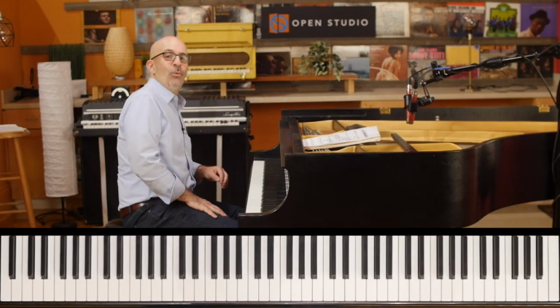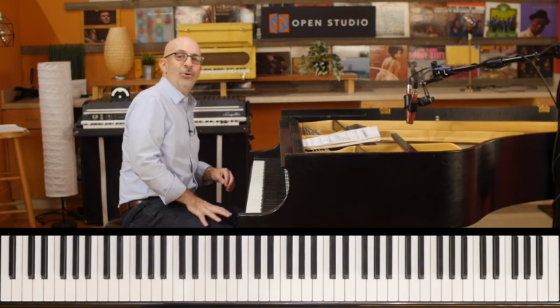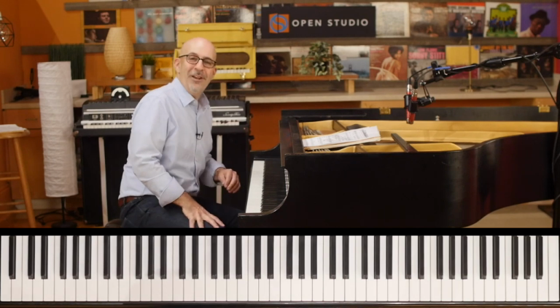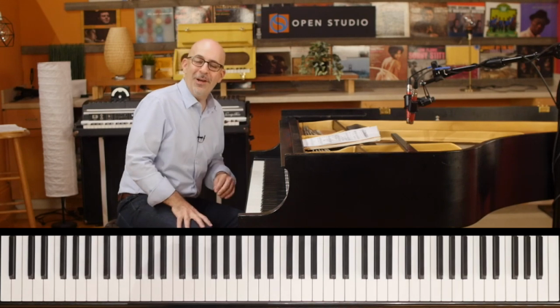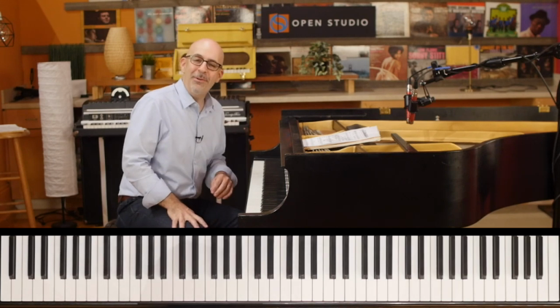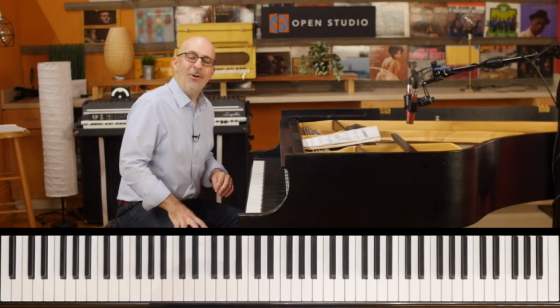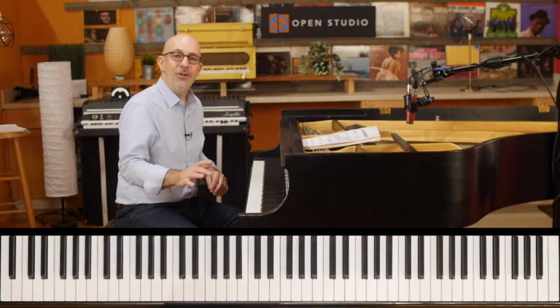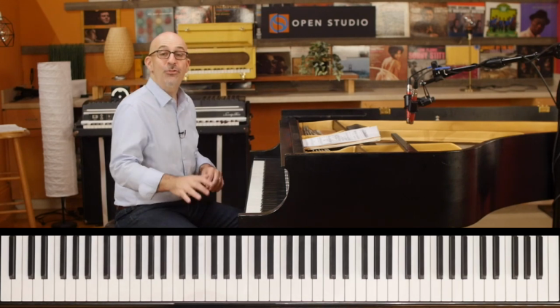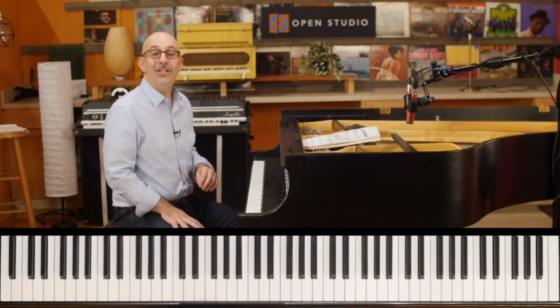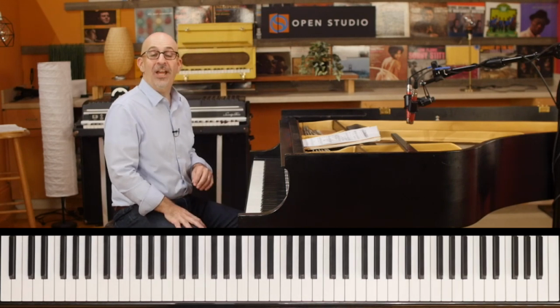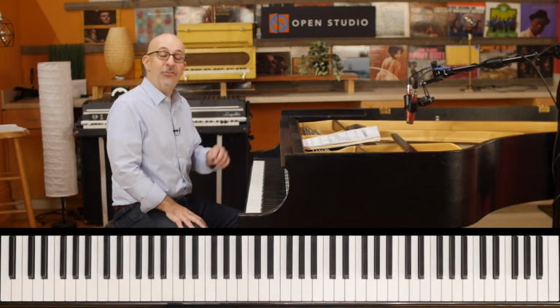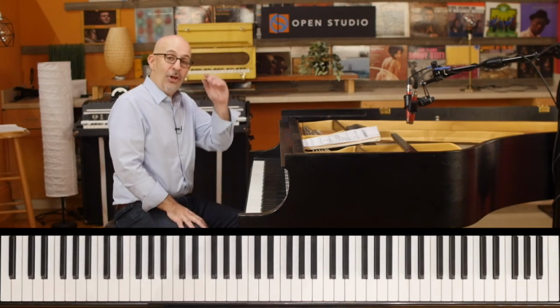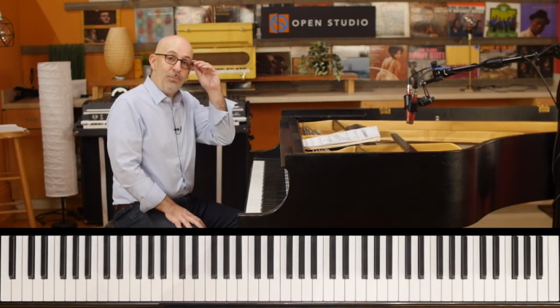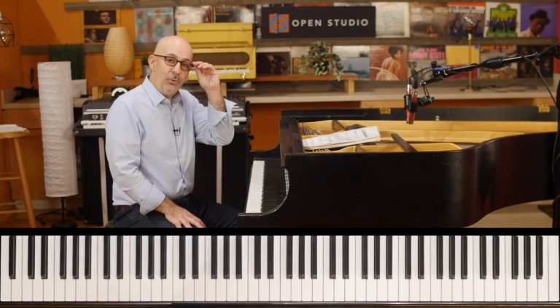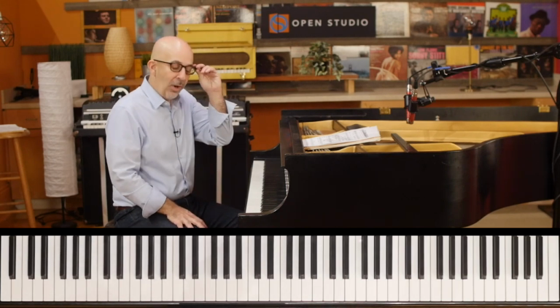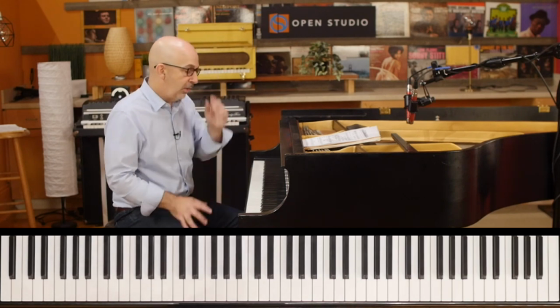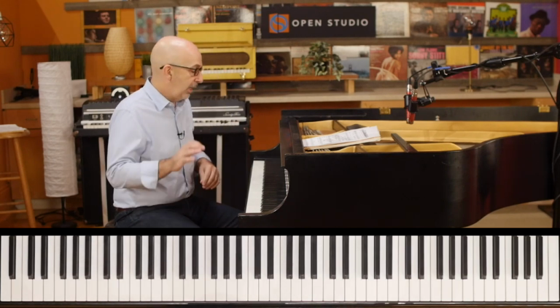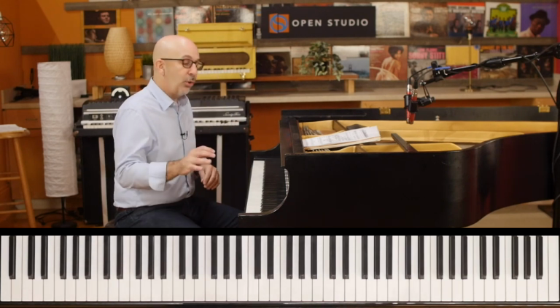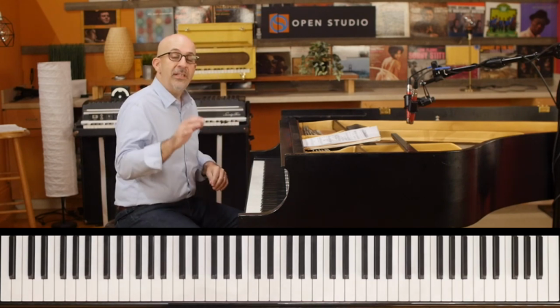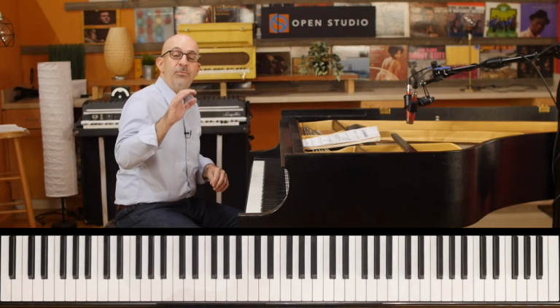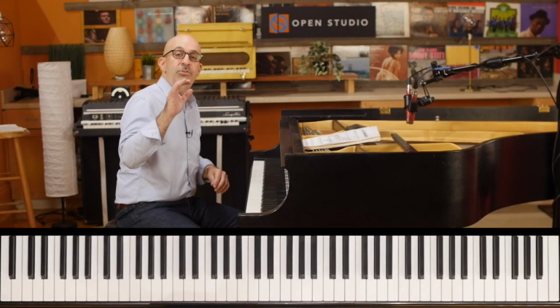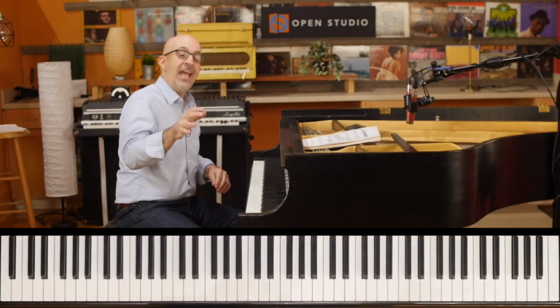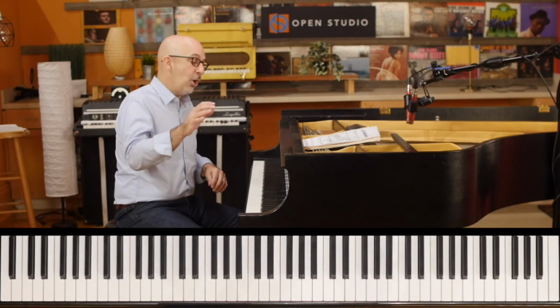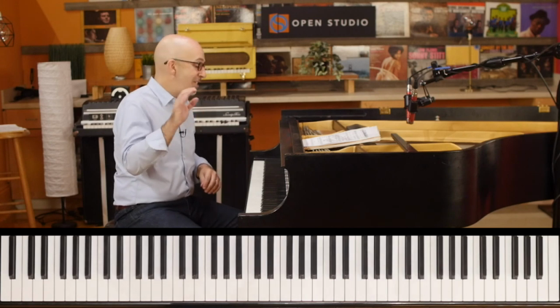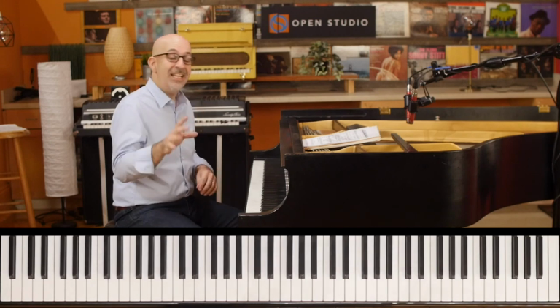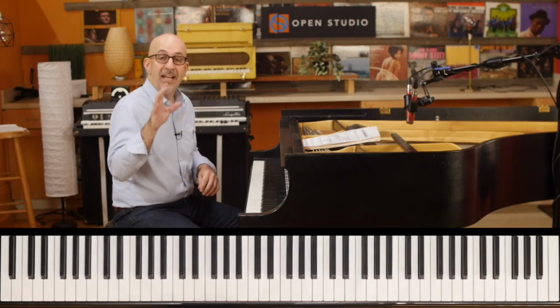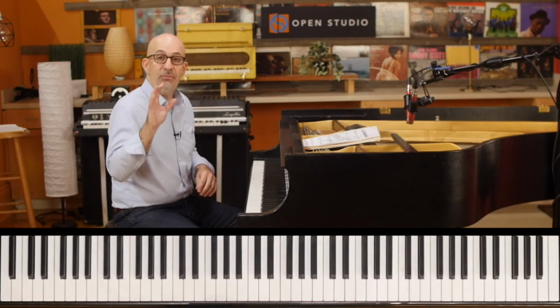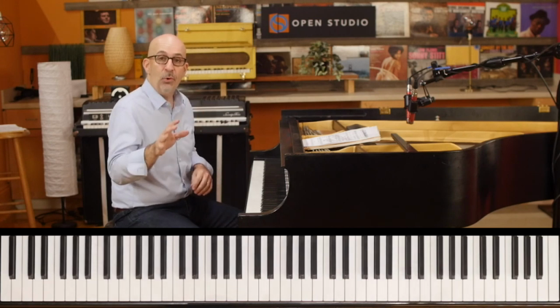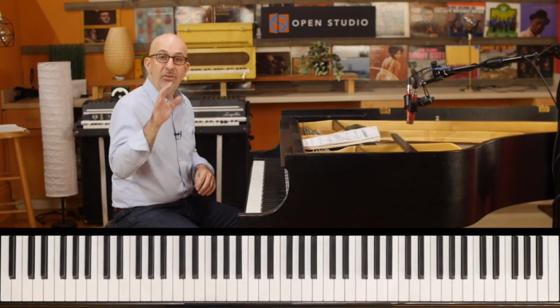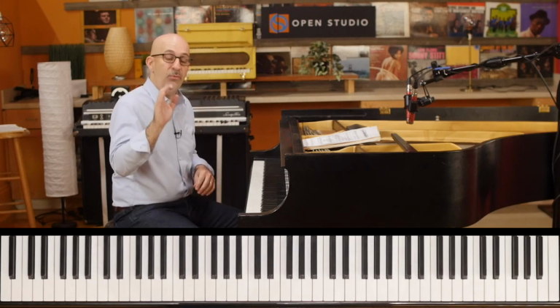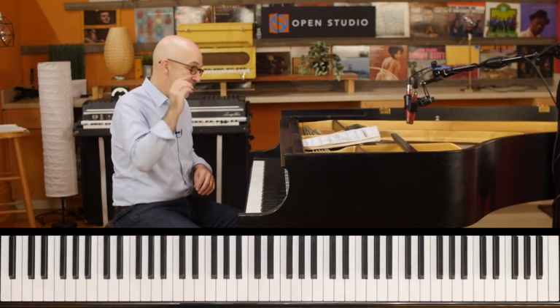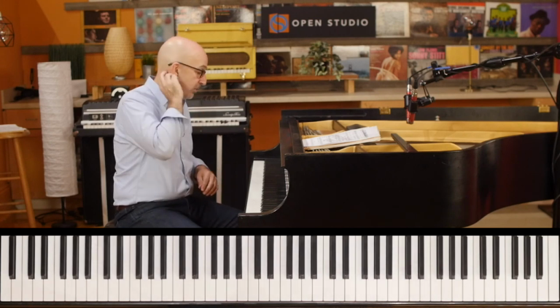What's going on everybody? Peter Martin here for Two Minute Jazz. Hope you're doing well. Got a quick tip for you today on diatonic fourth voicings.